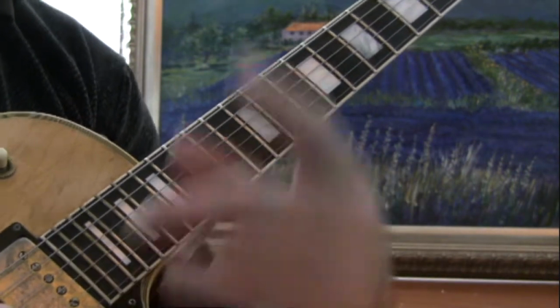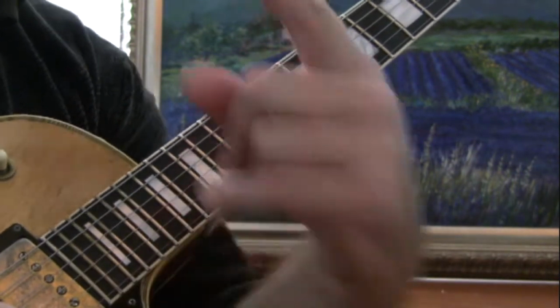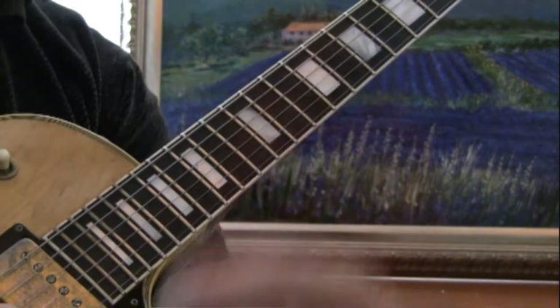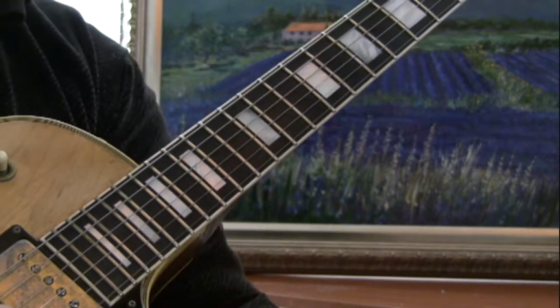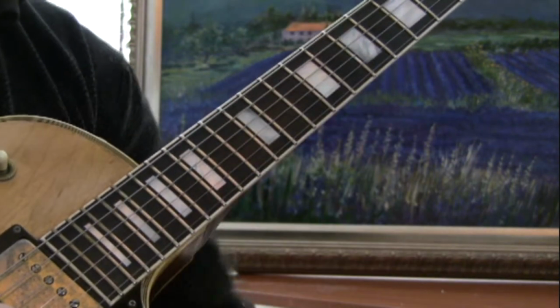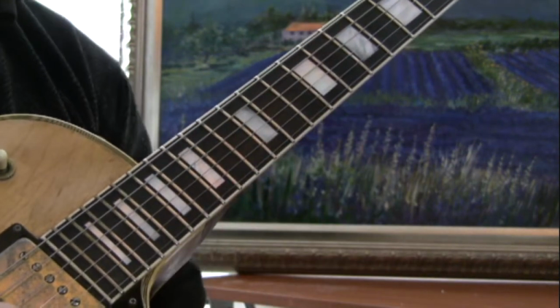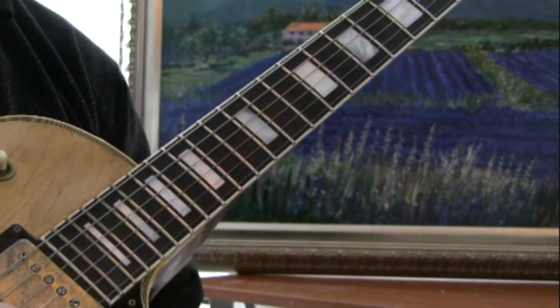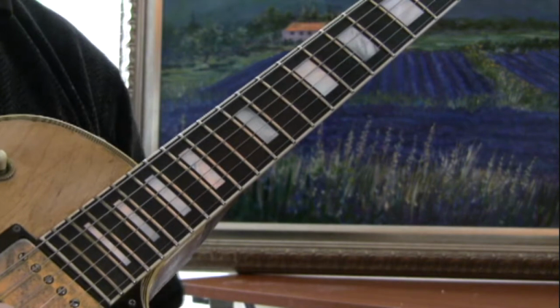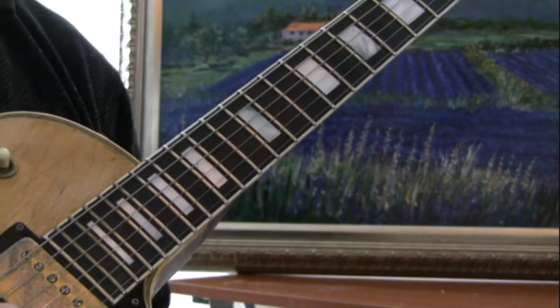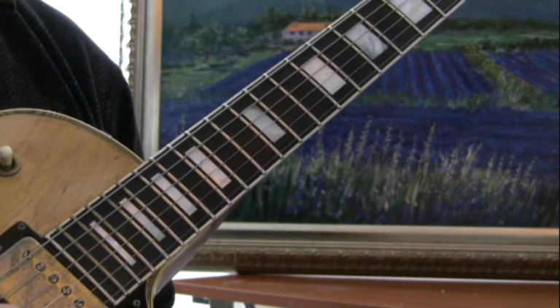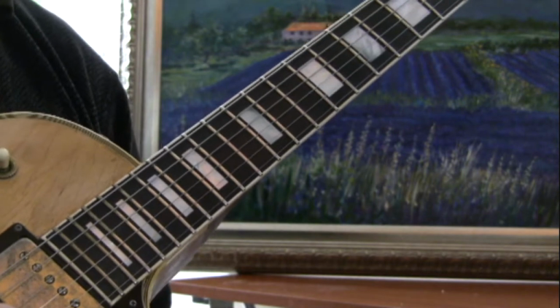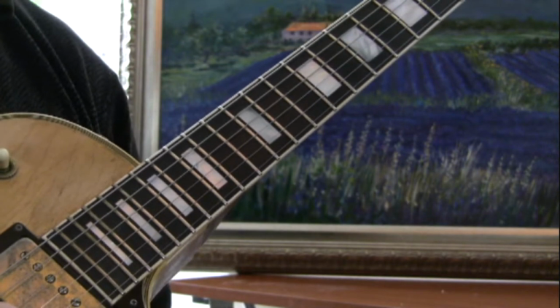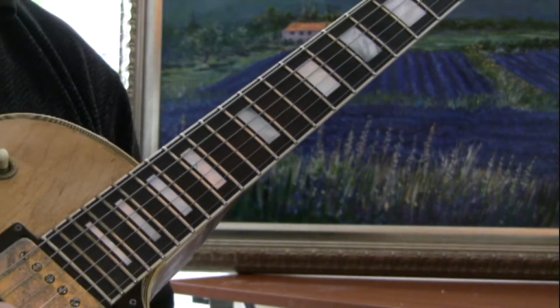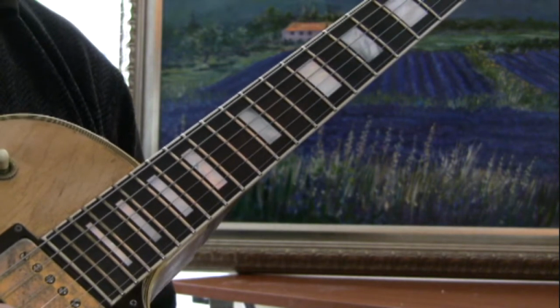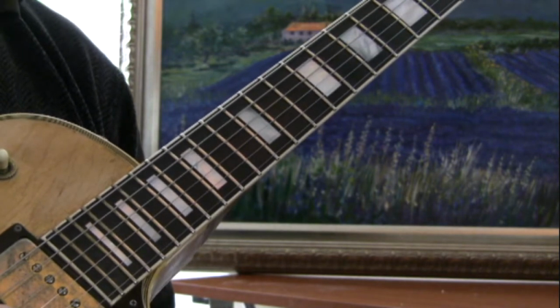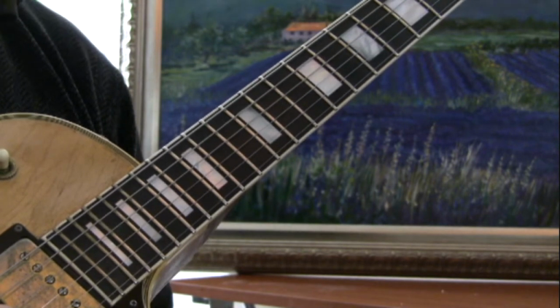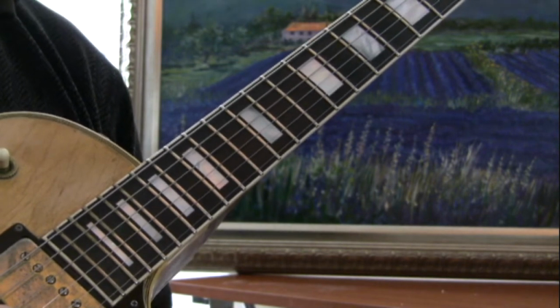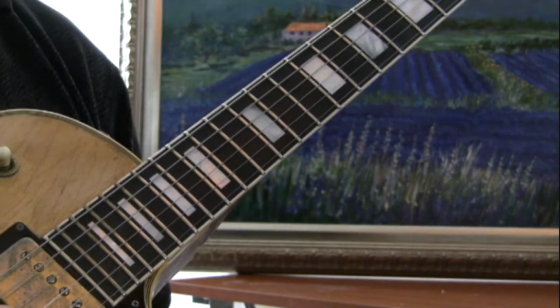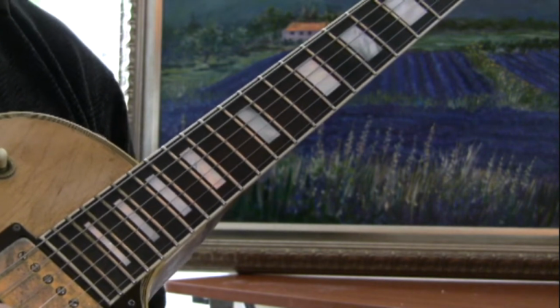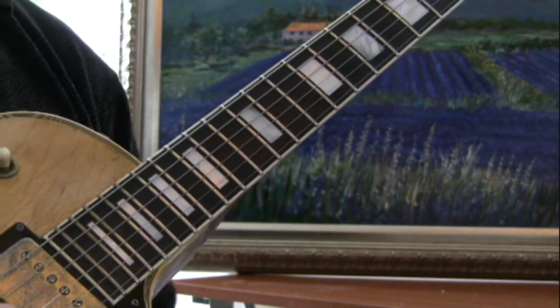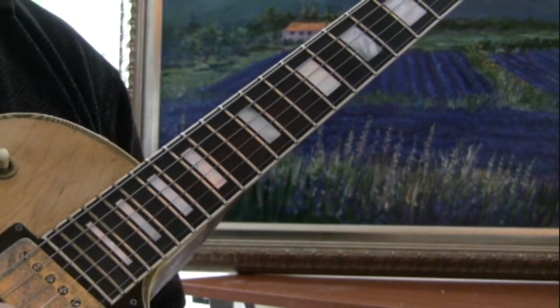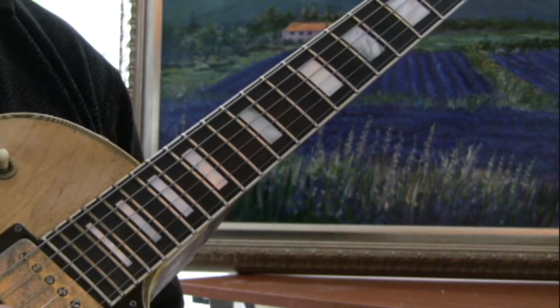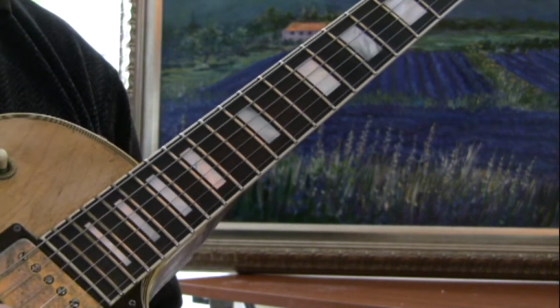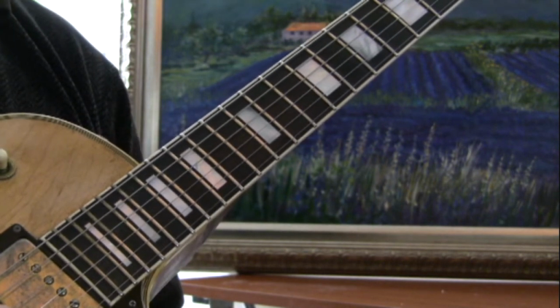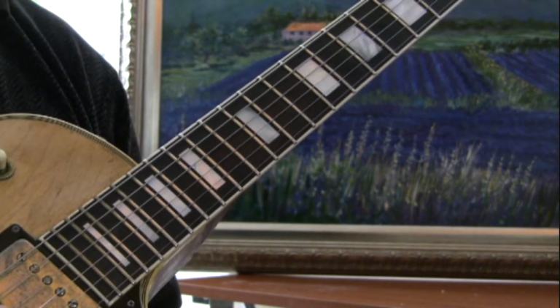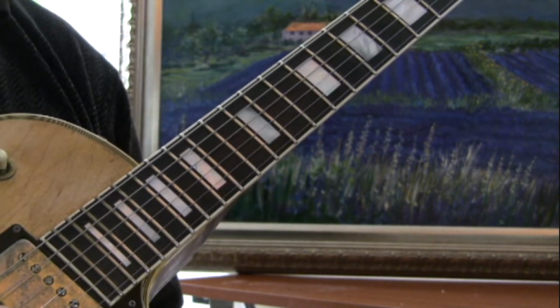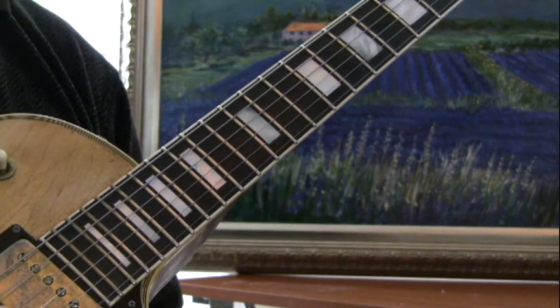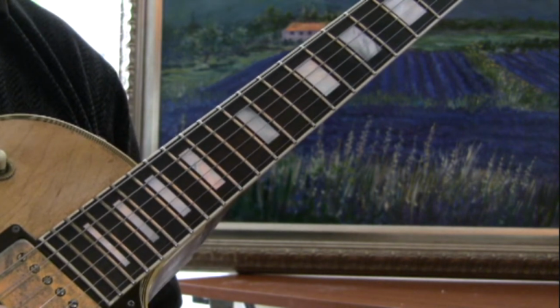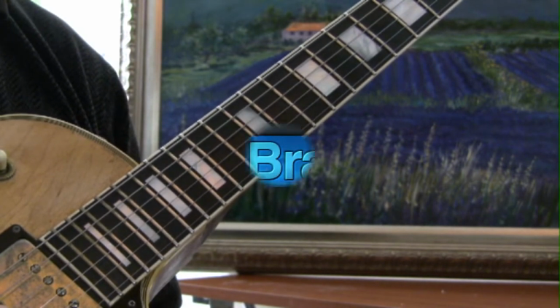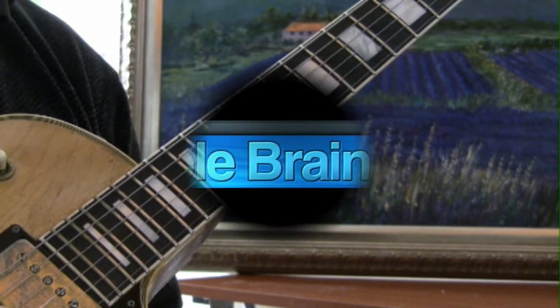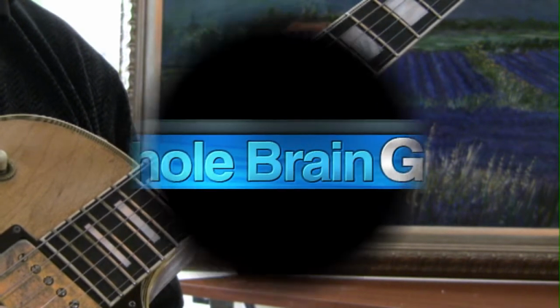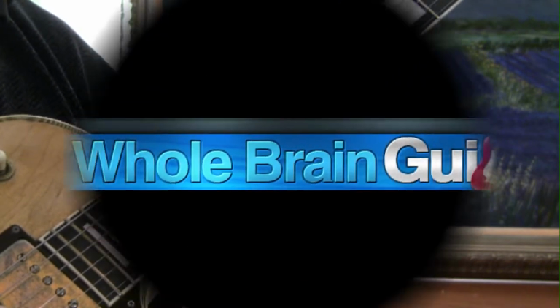Check out my program, Whole Brain Guitar. This is Michael J. Lavery signing off. Thank you.